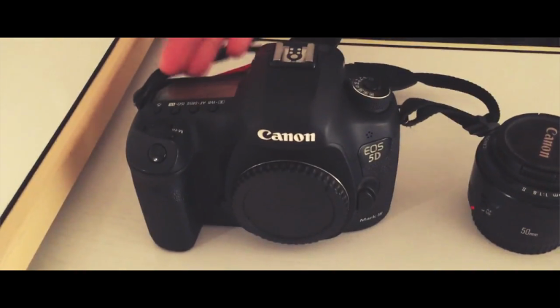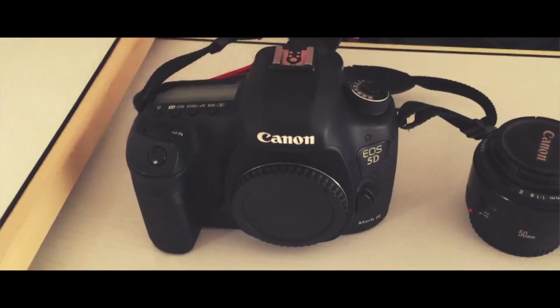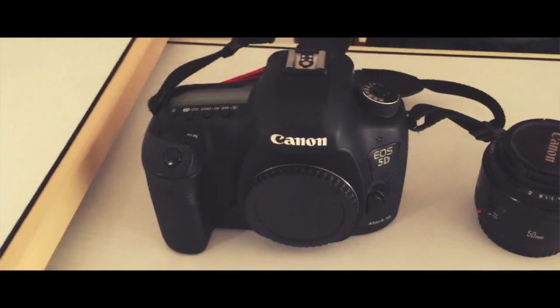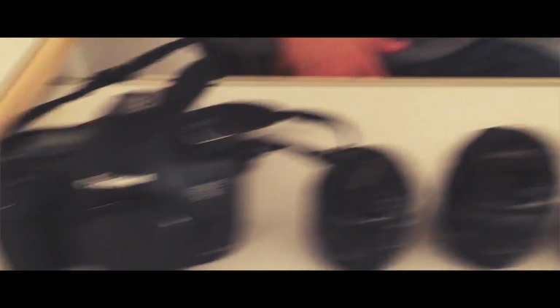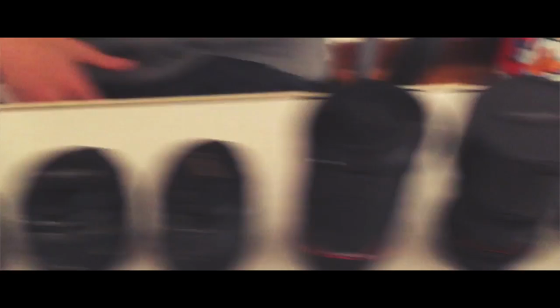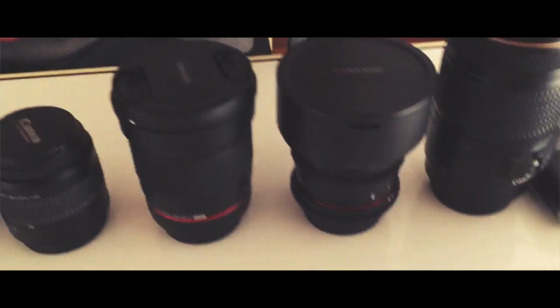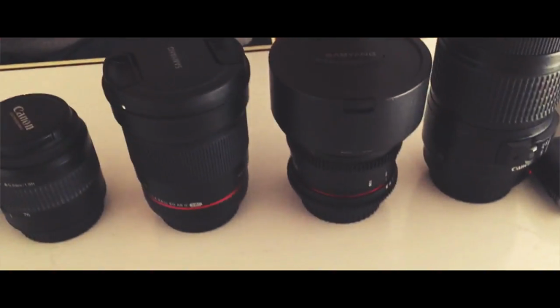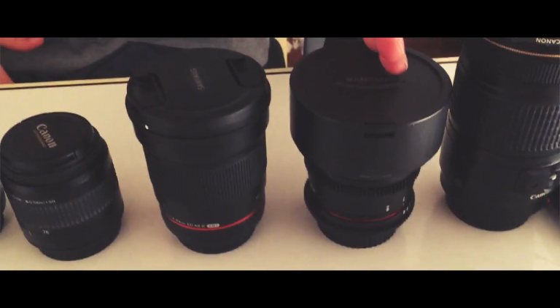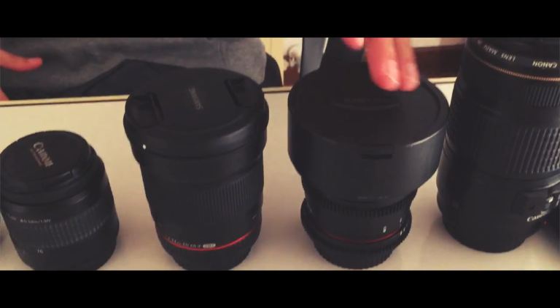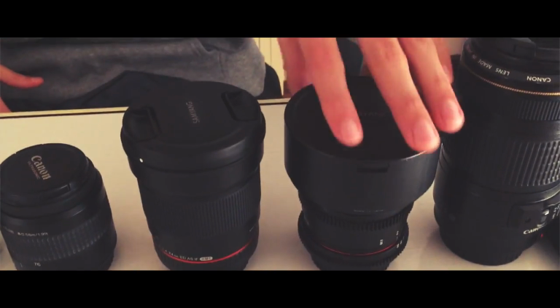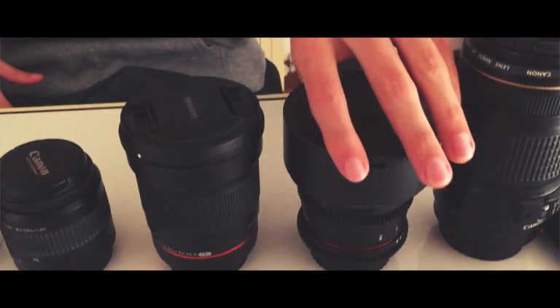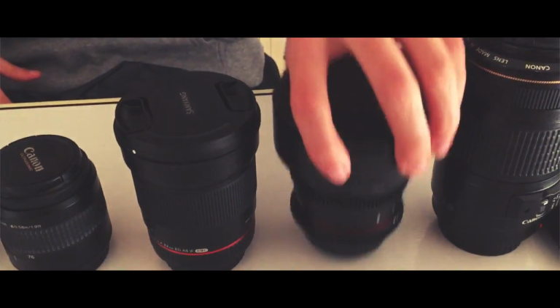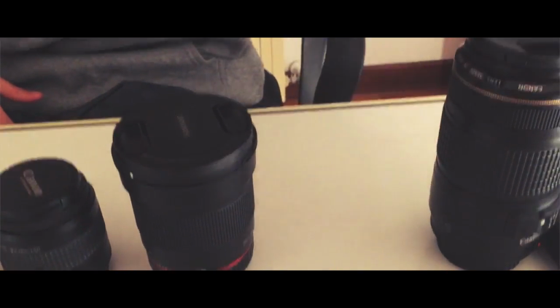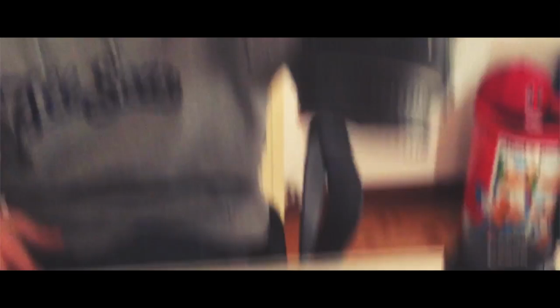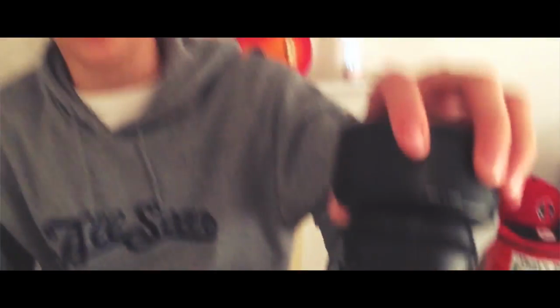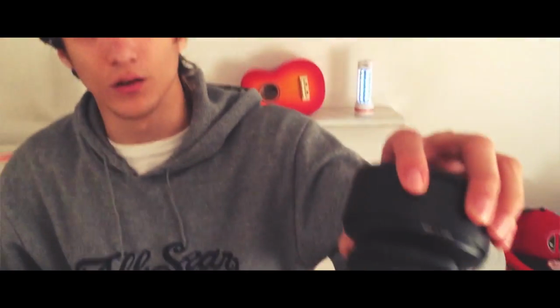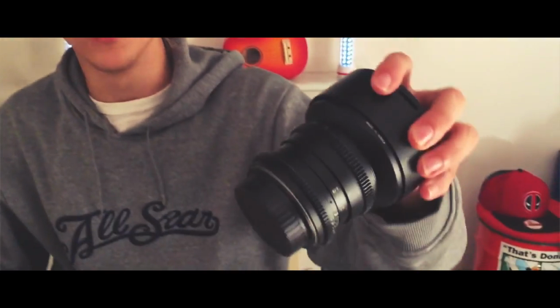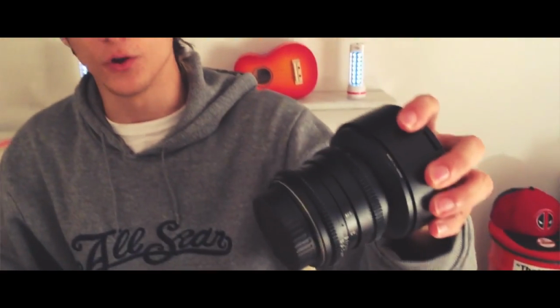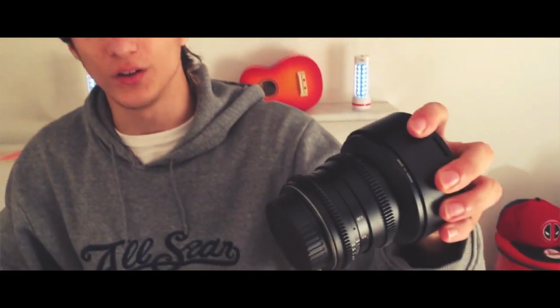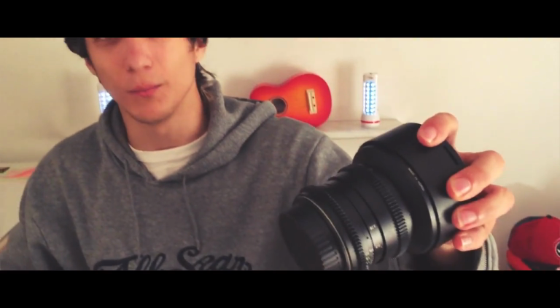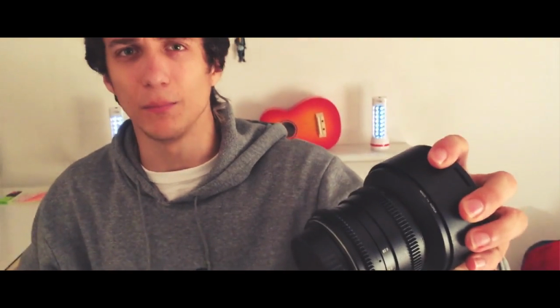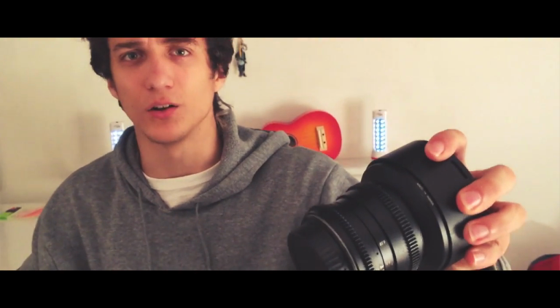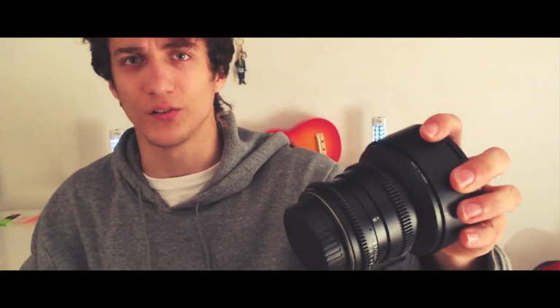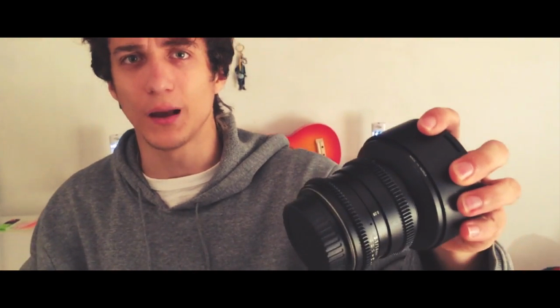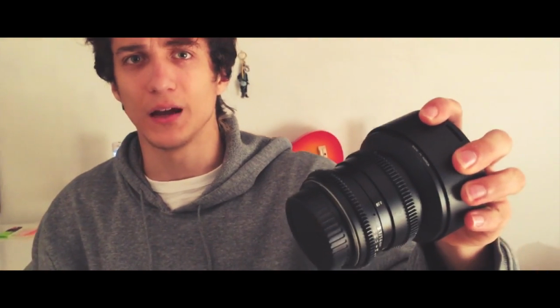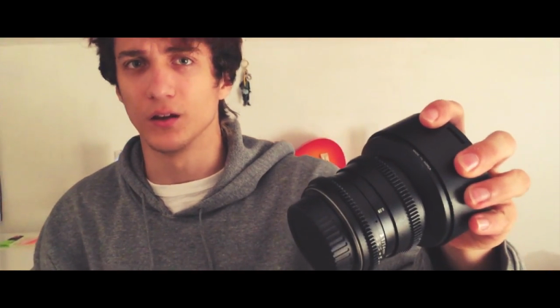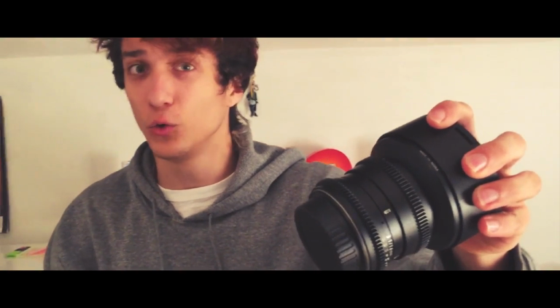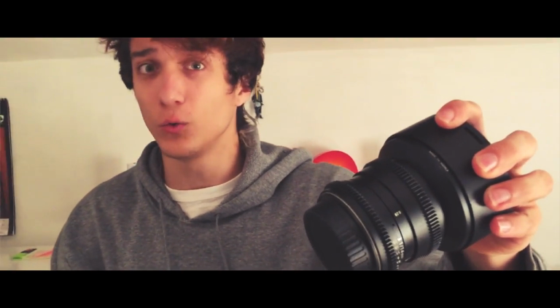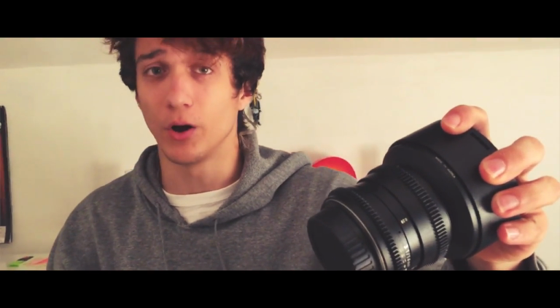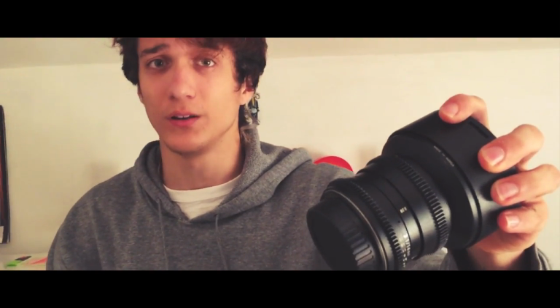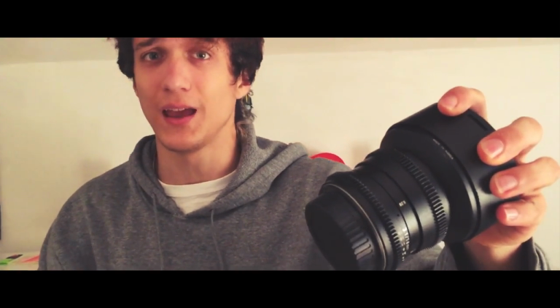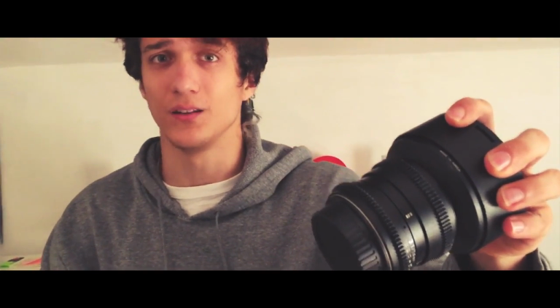And then with this lens — a wide angle 14mm Samyang 2.8.